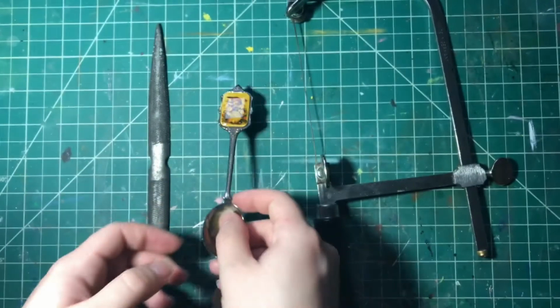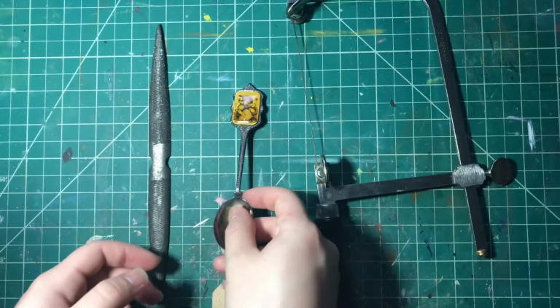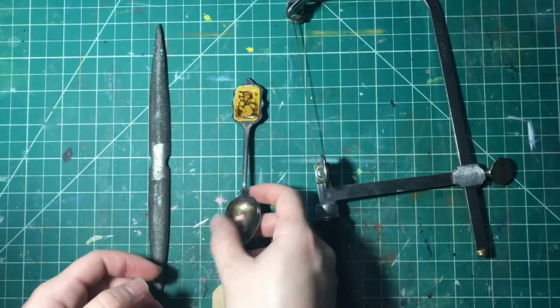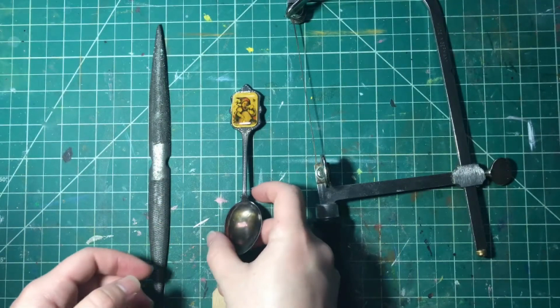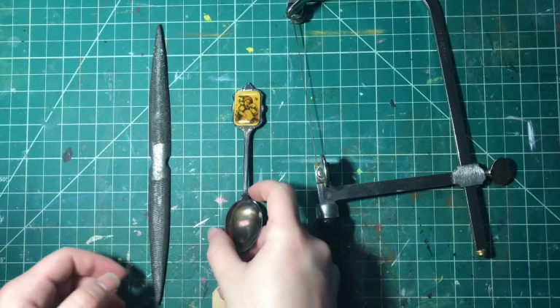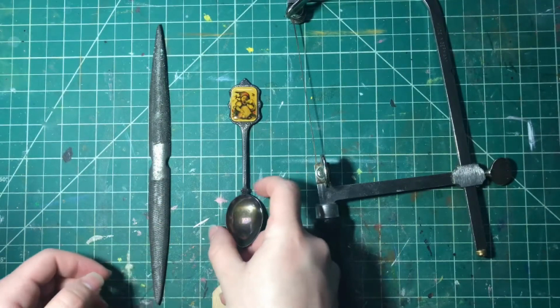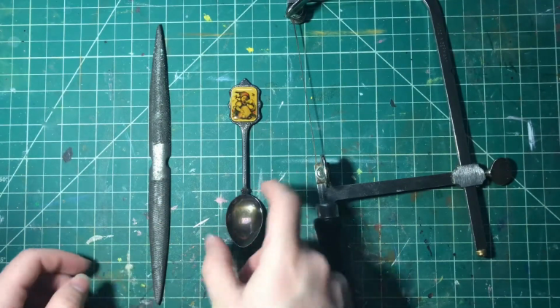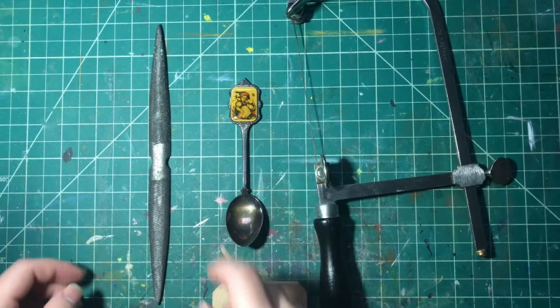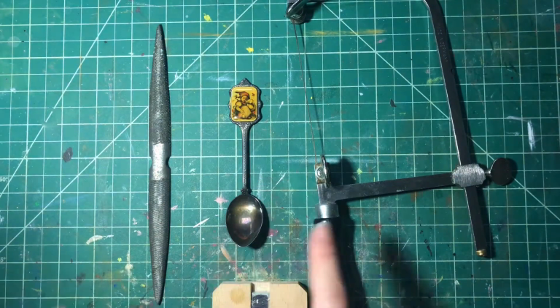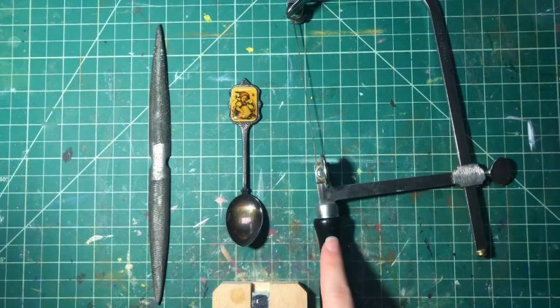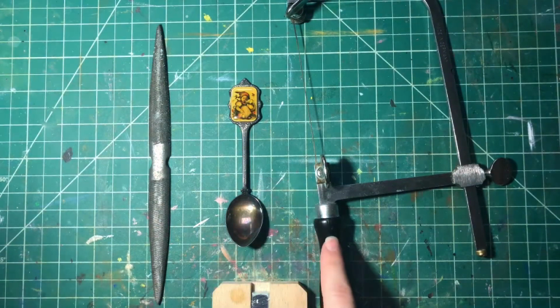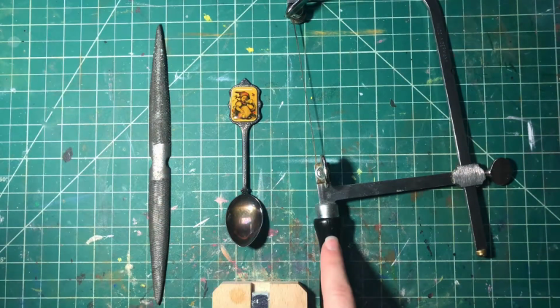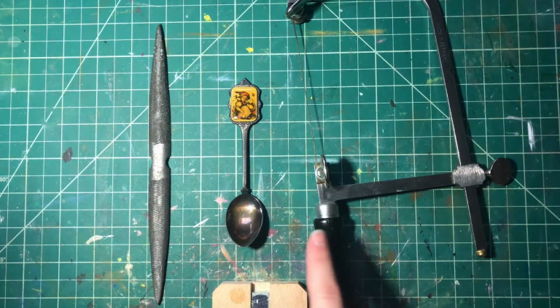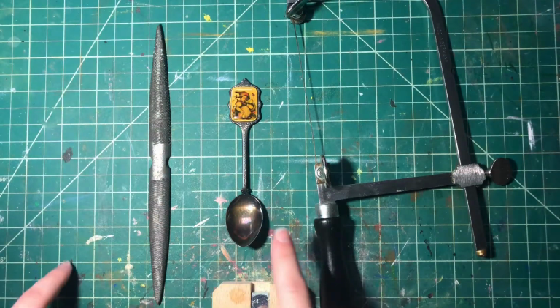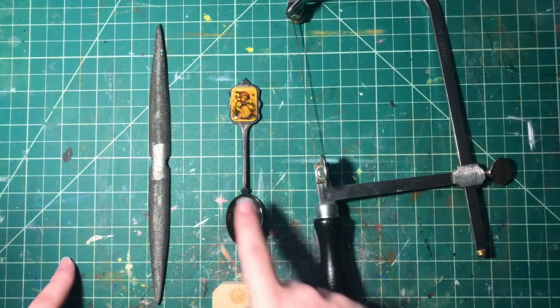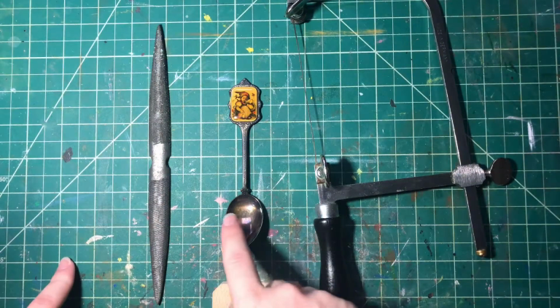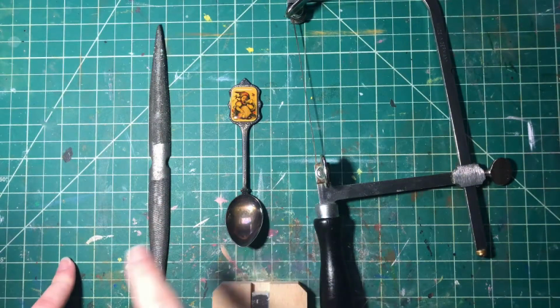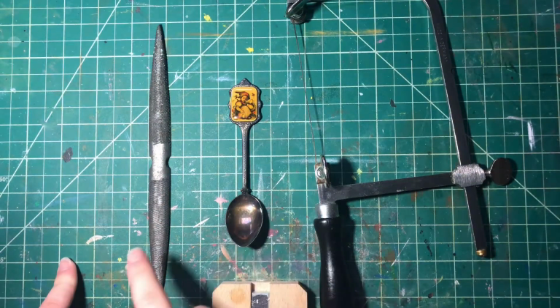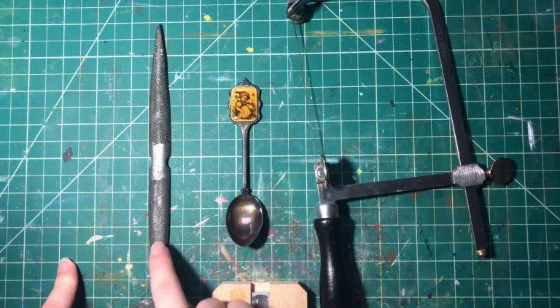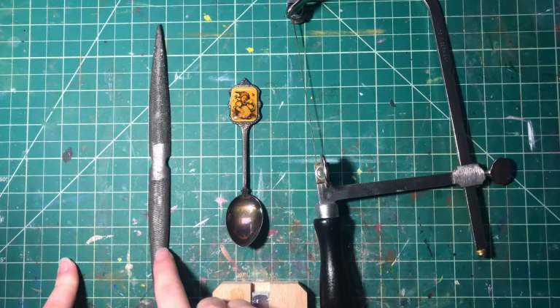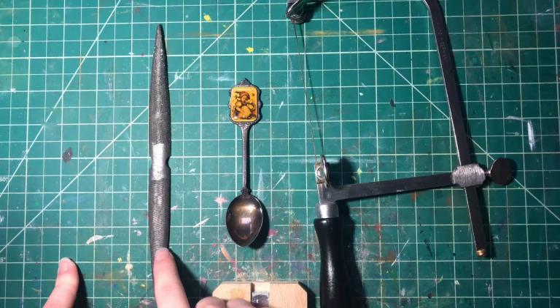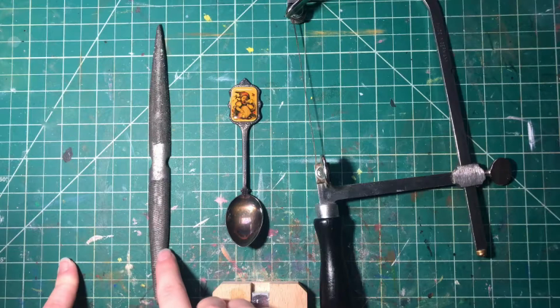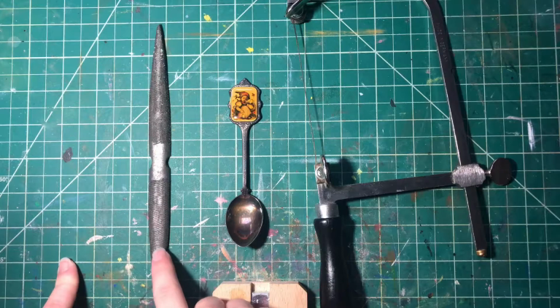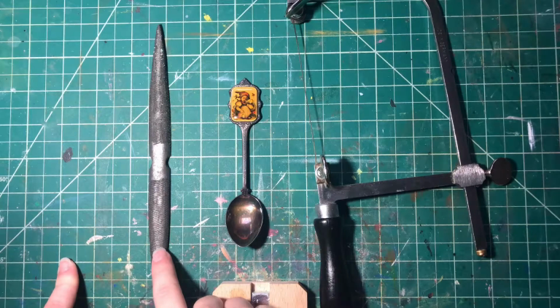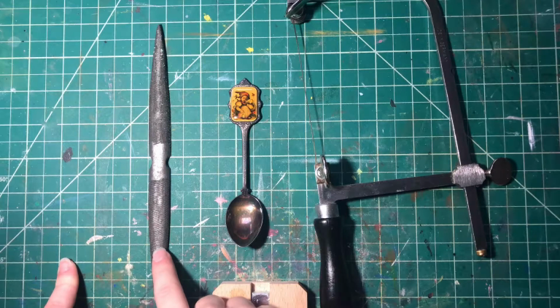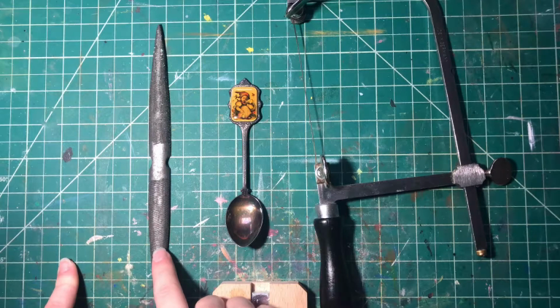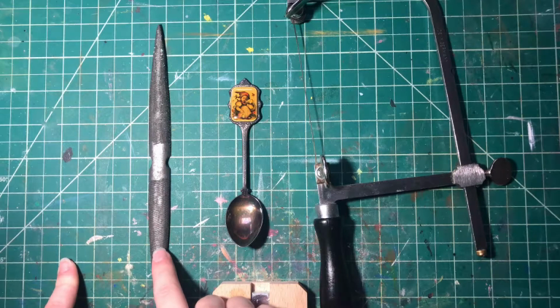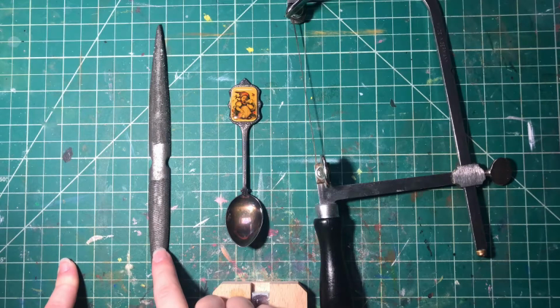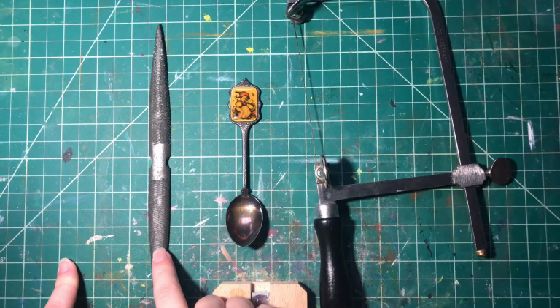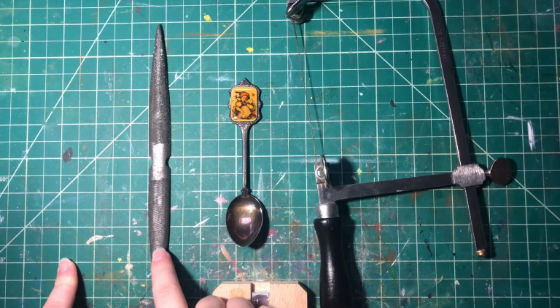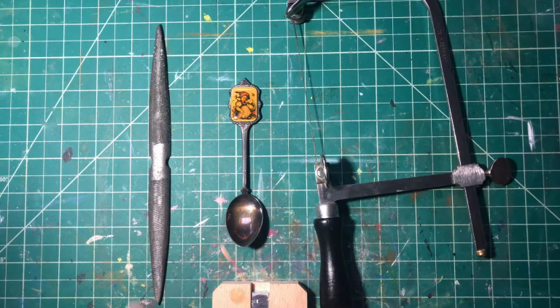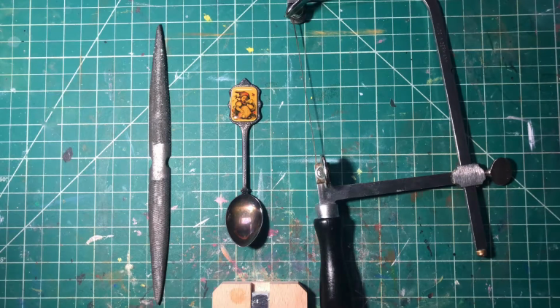Today I'll be using a jeweler's saw, this spoon, and a metal file.